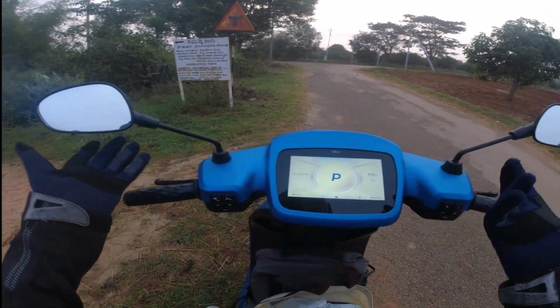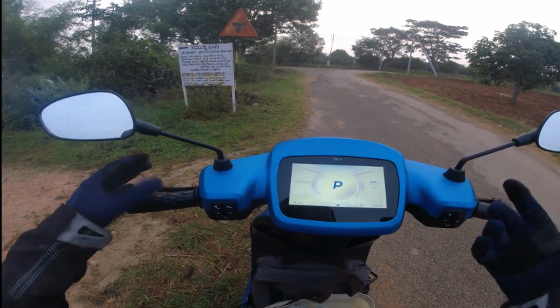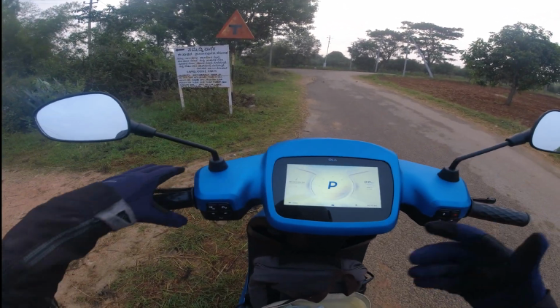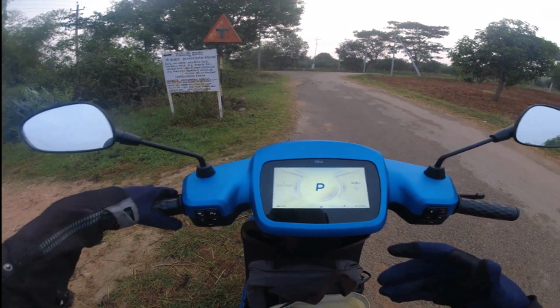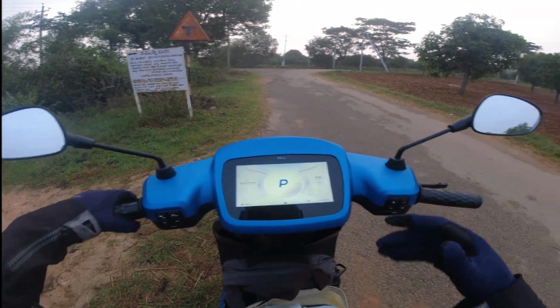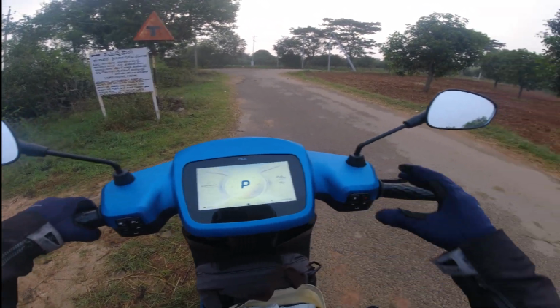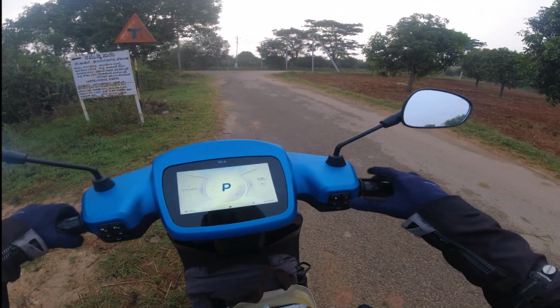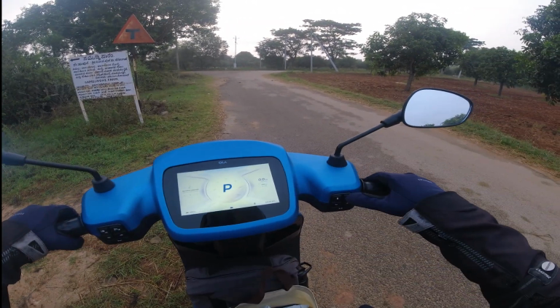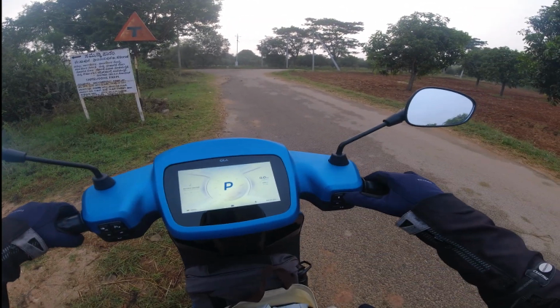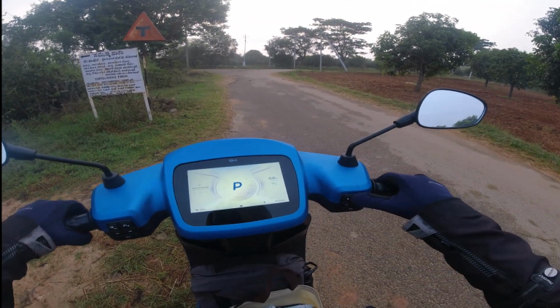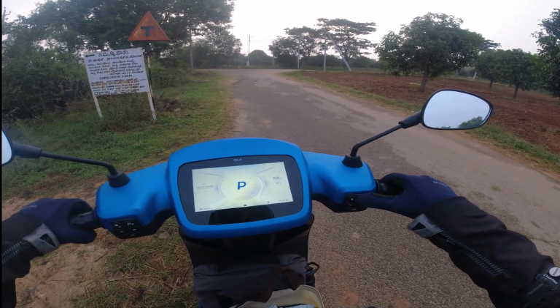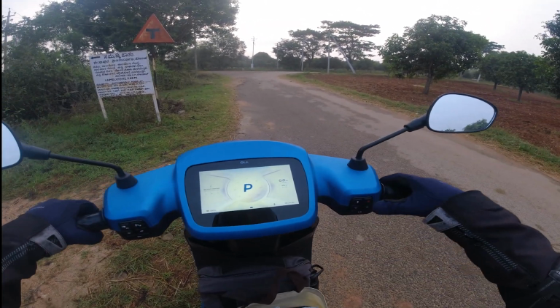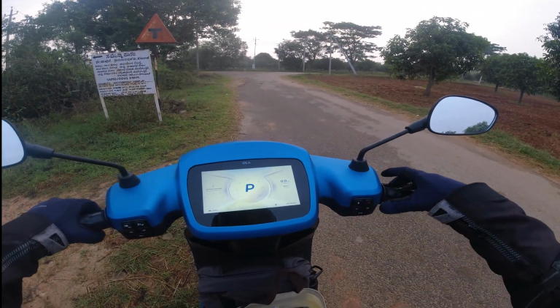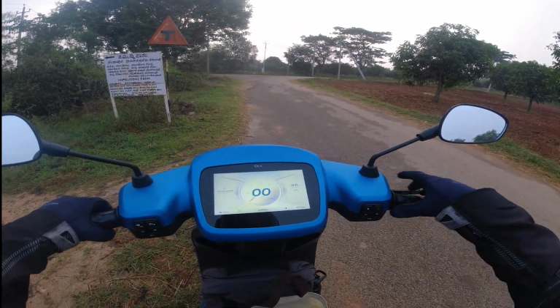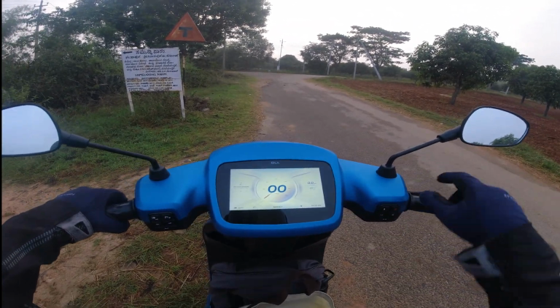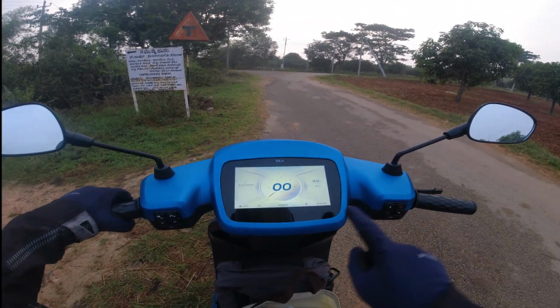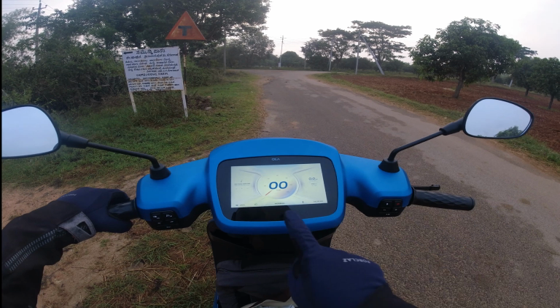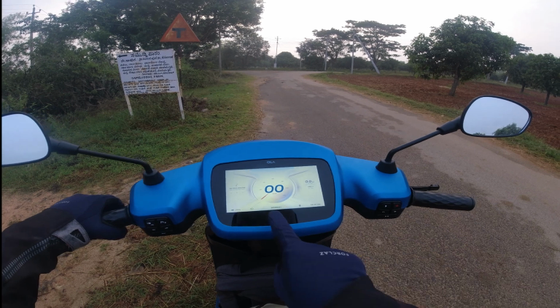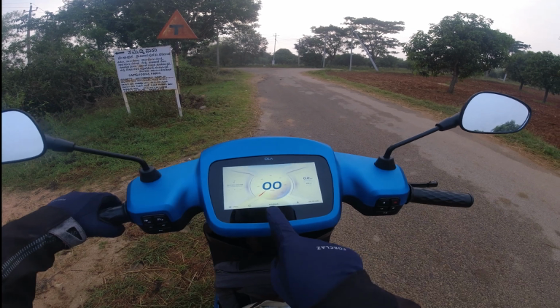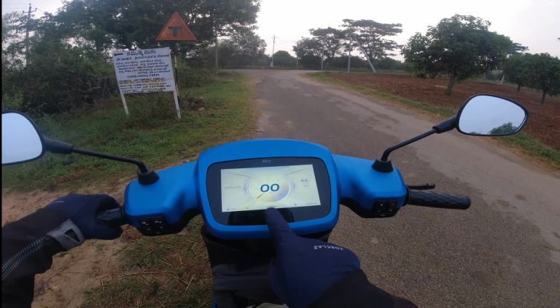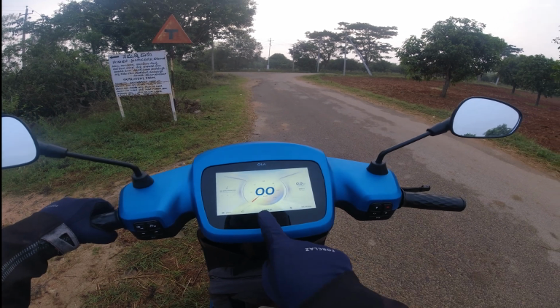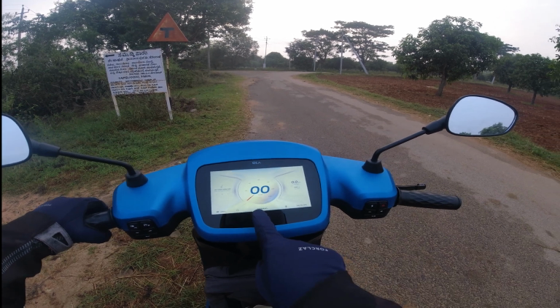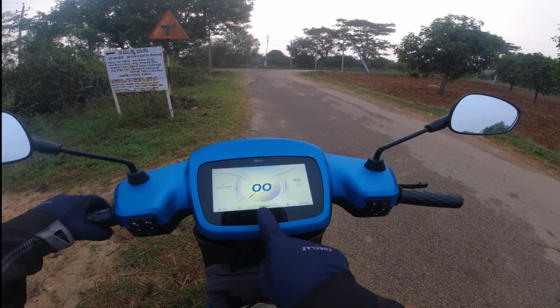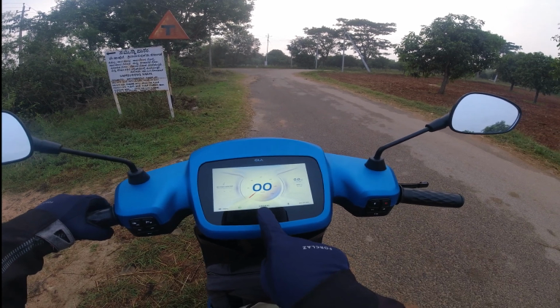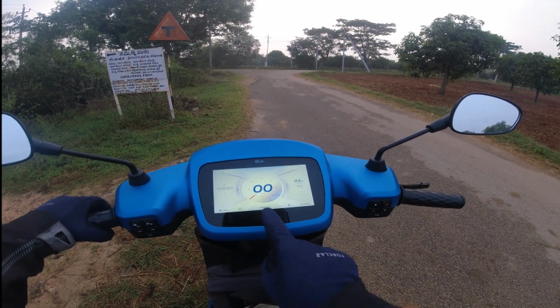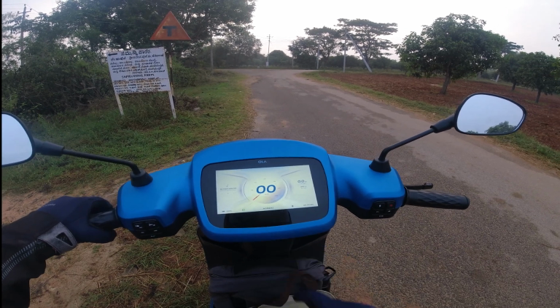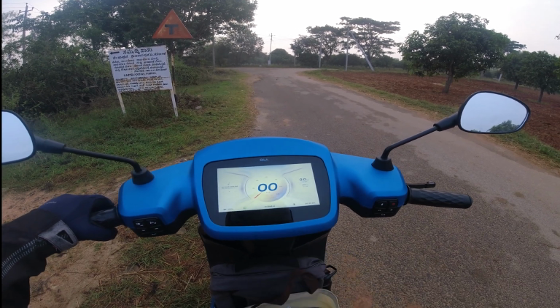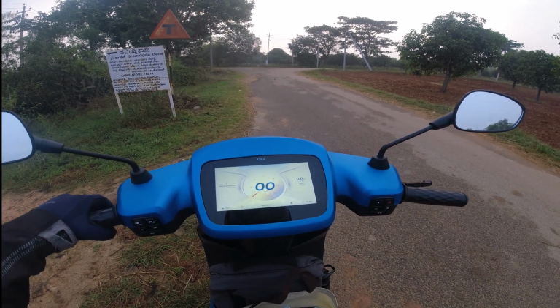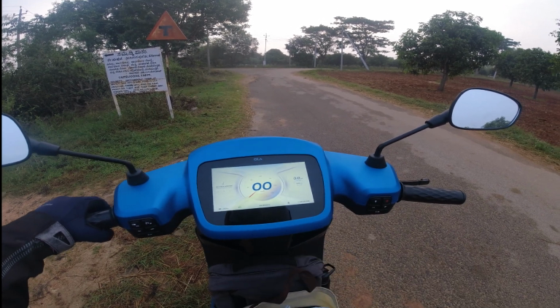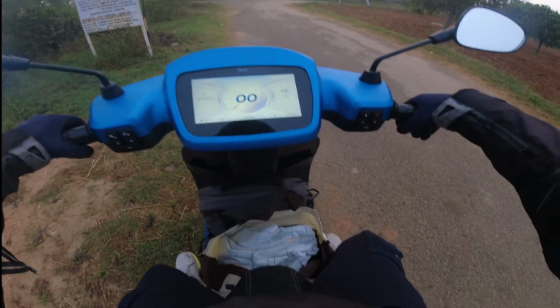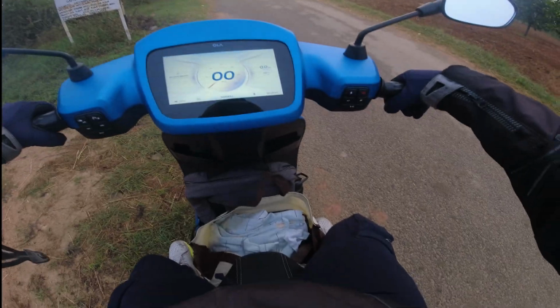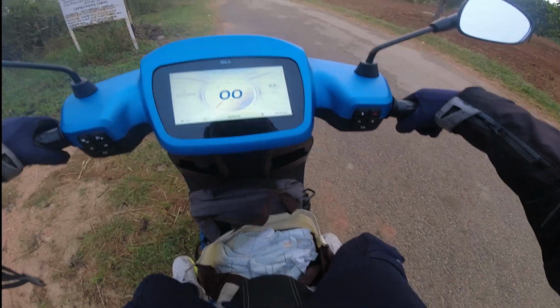To start we will have to hold the brake and press the power button. And by default it goes to normal mode. Let's start.